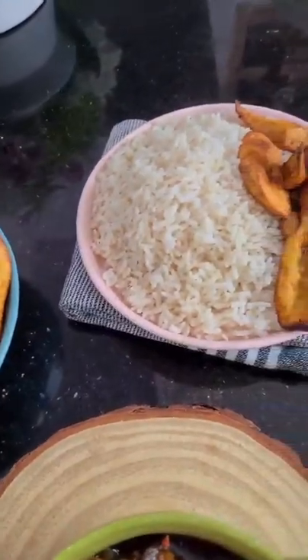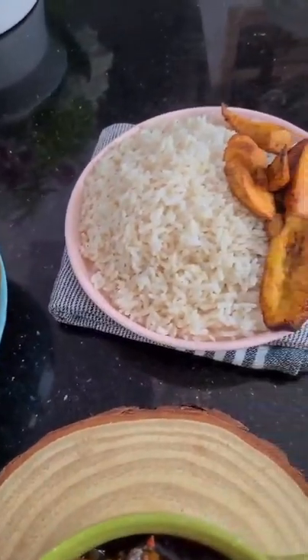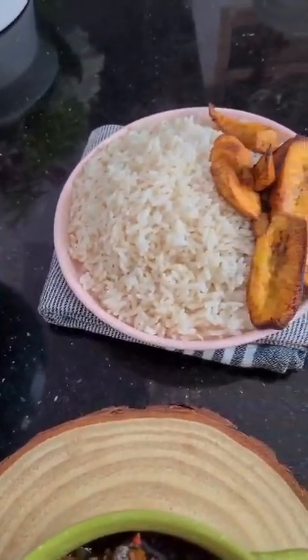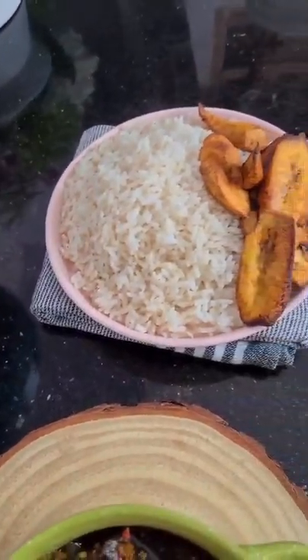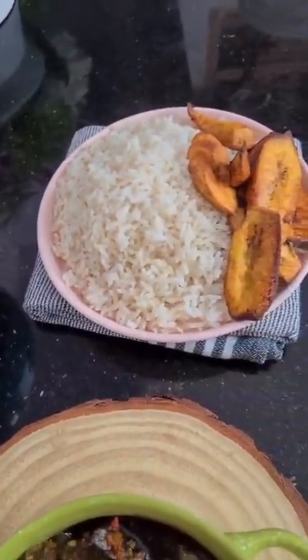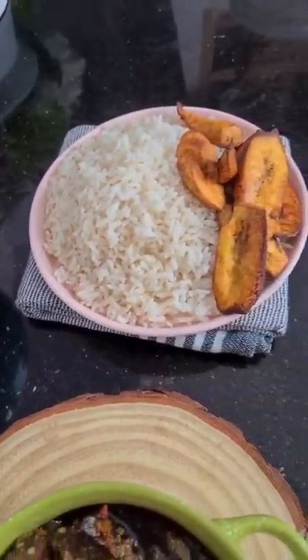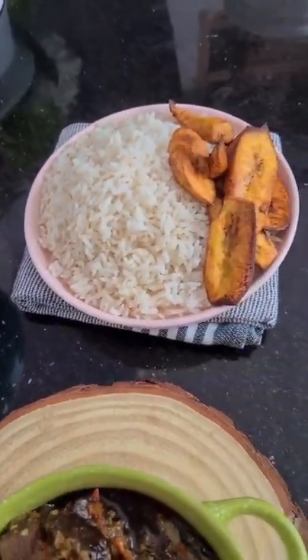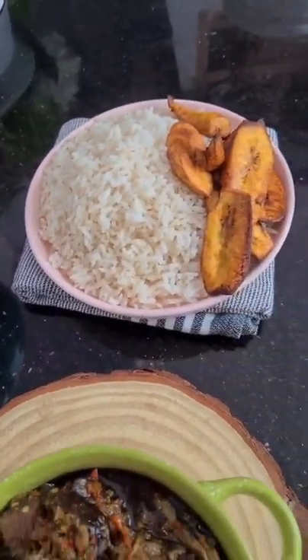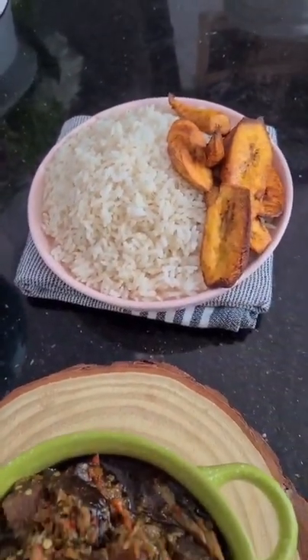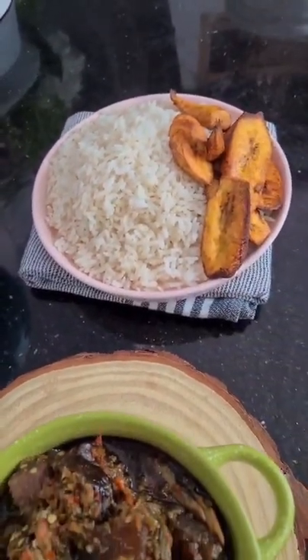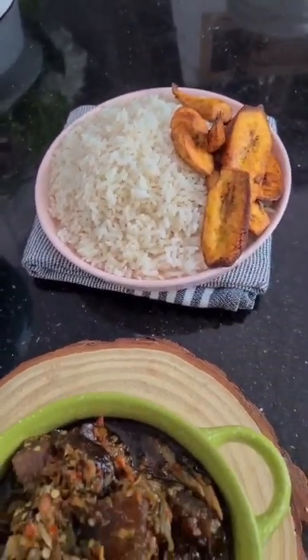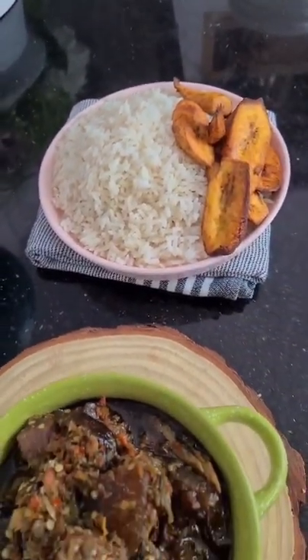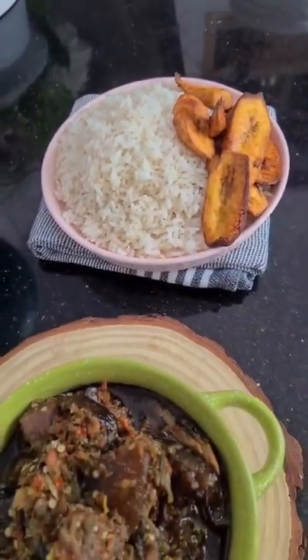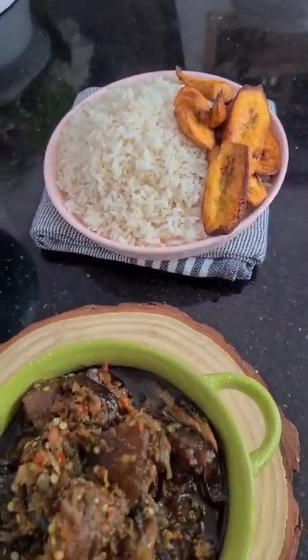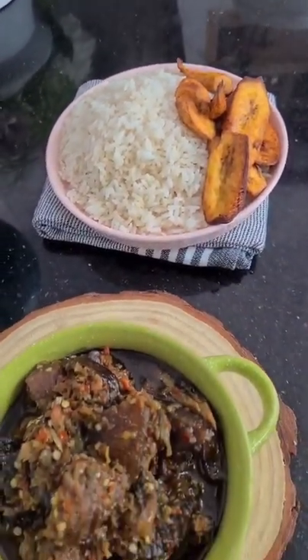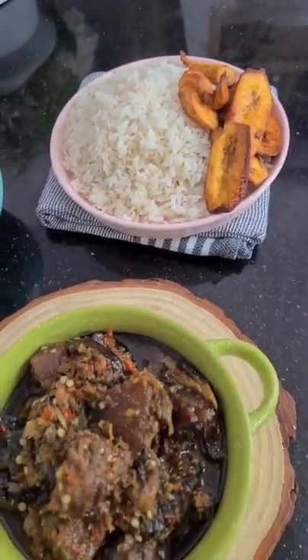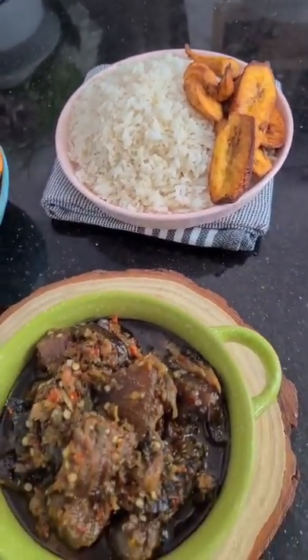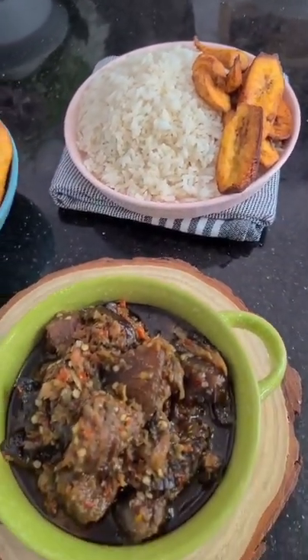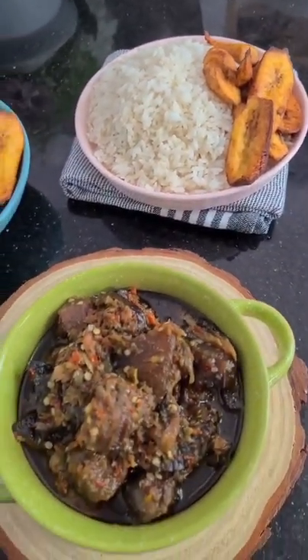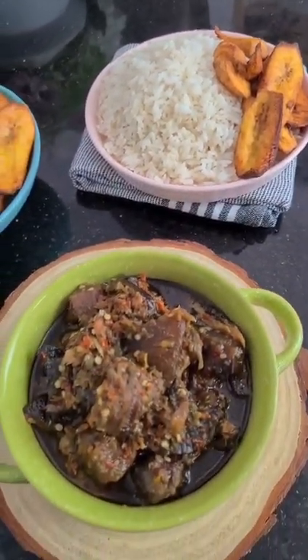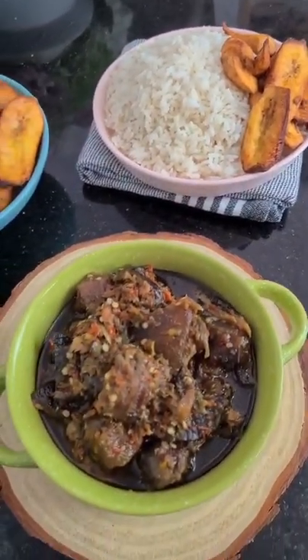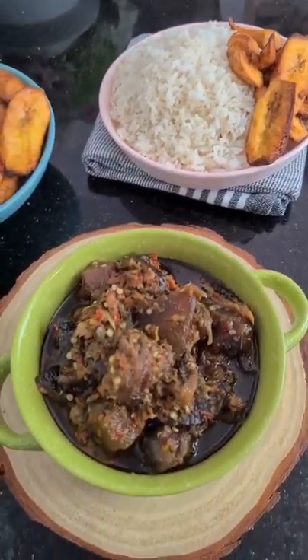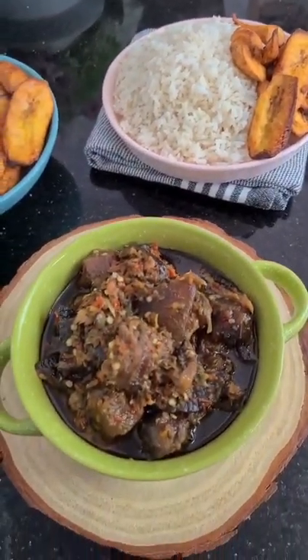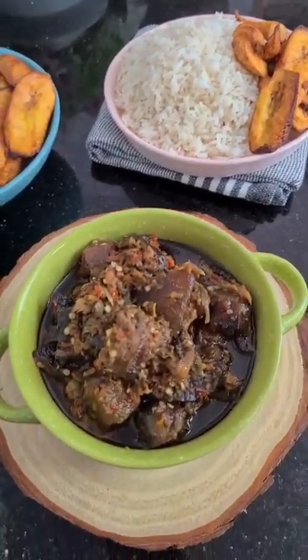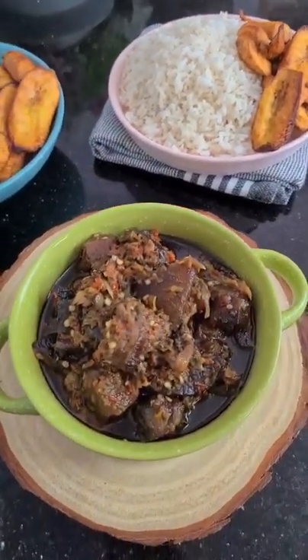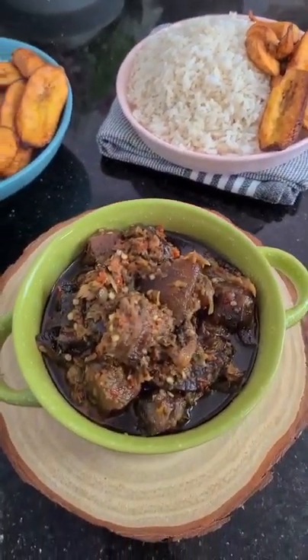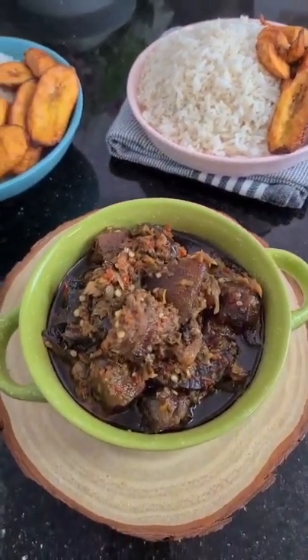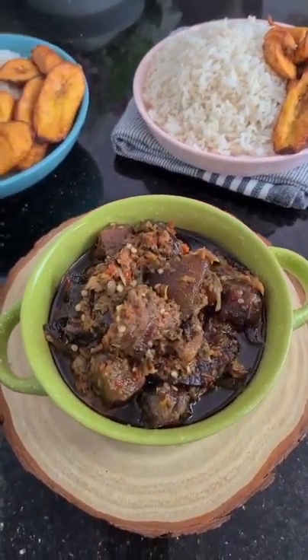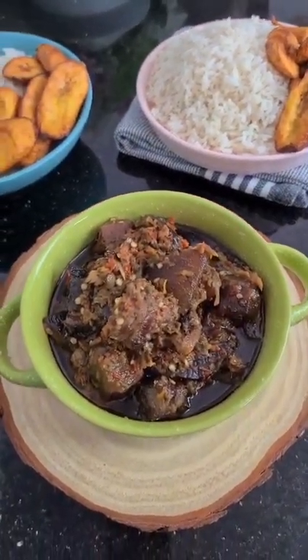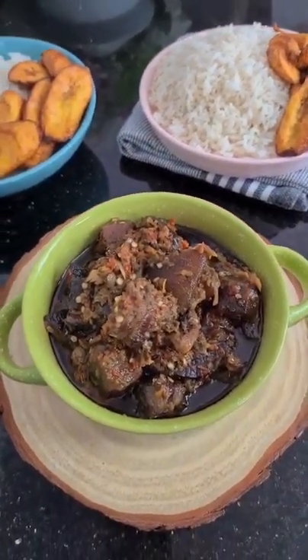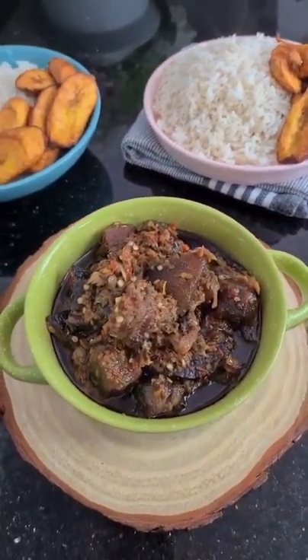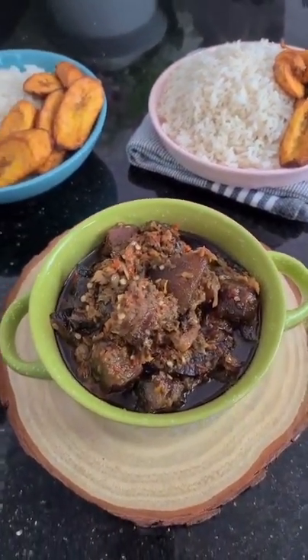I'm serving mine with some steamed white rice and fried plantains. And guys, this is food heaven. Enjoy!